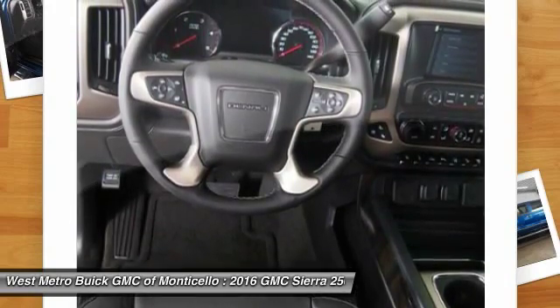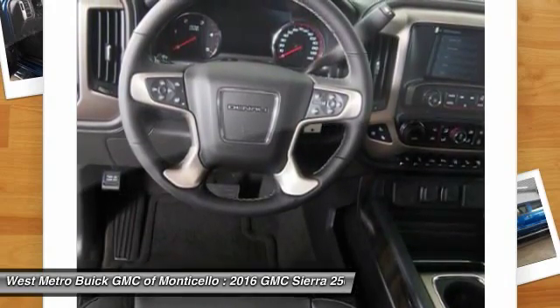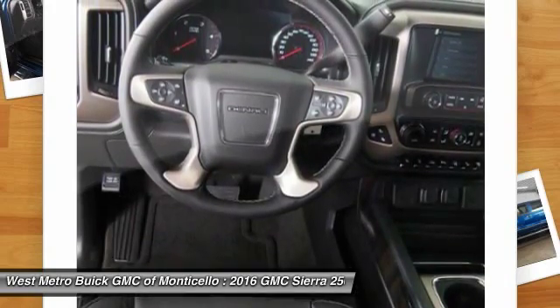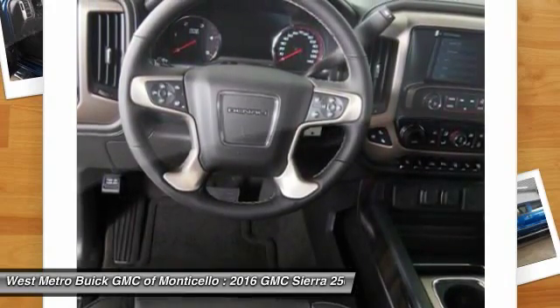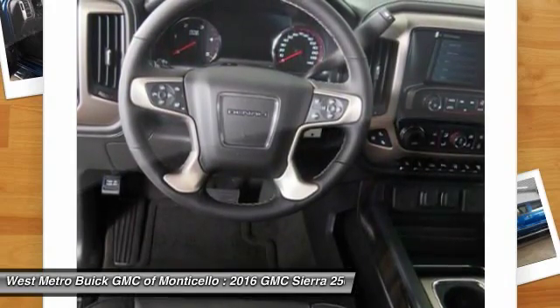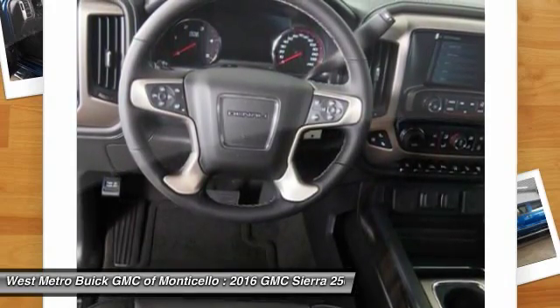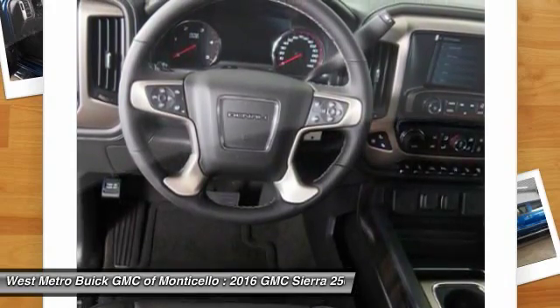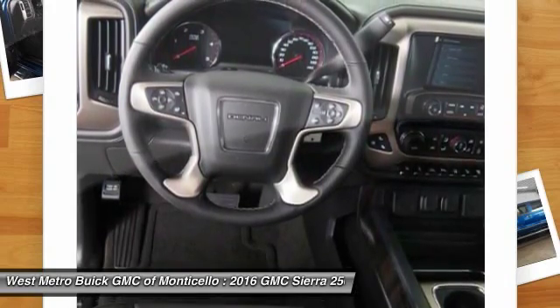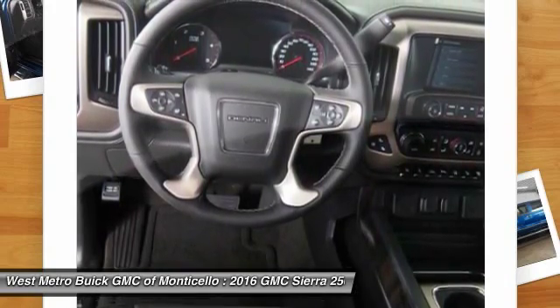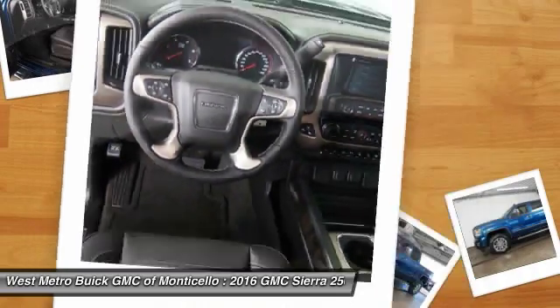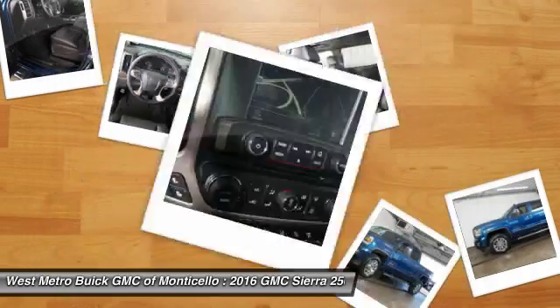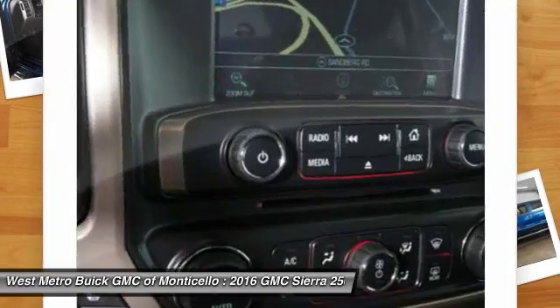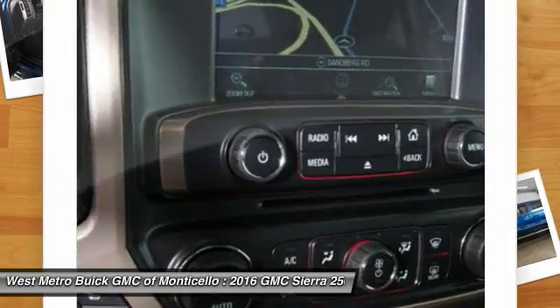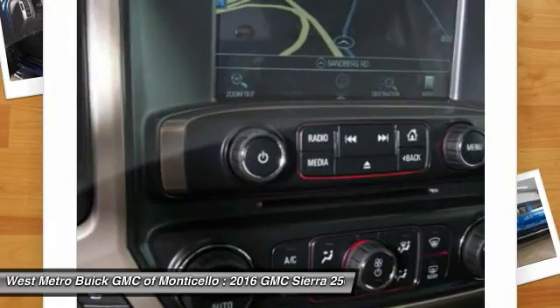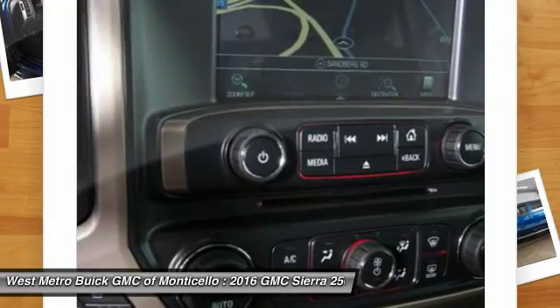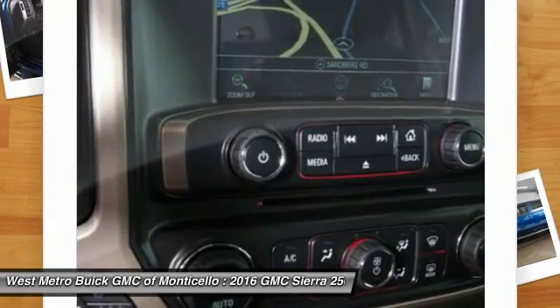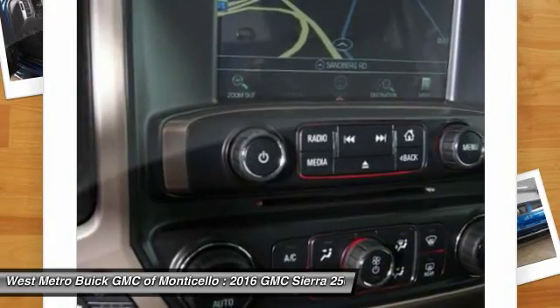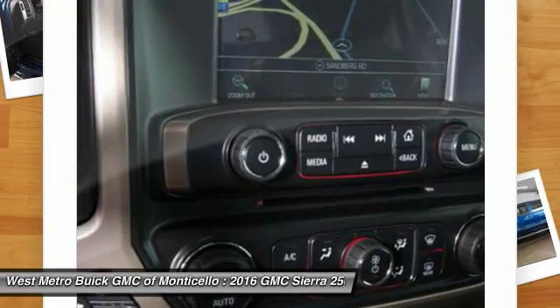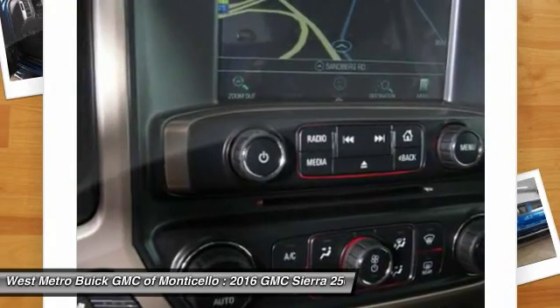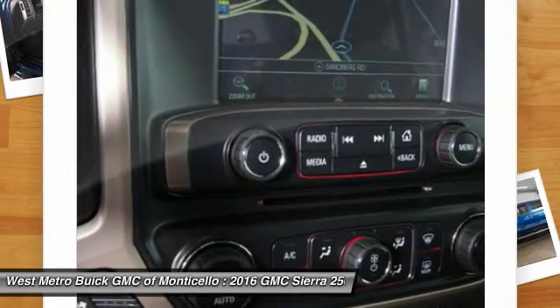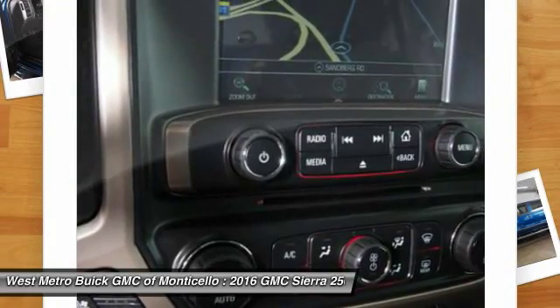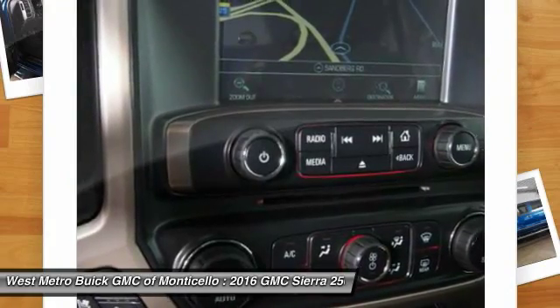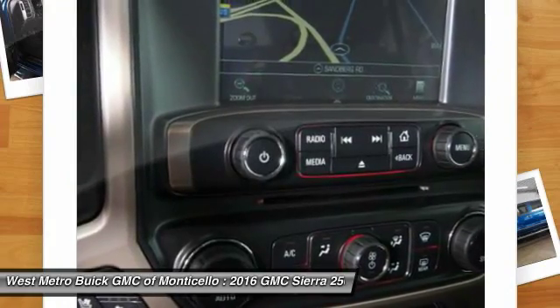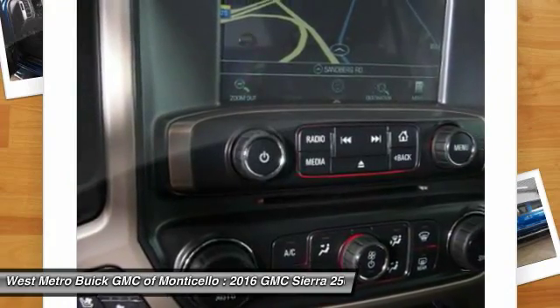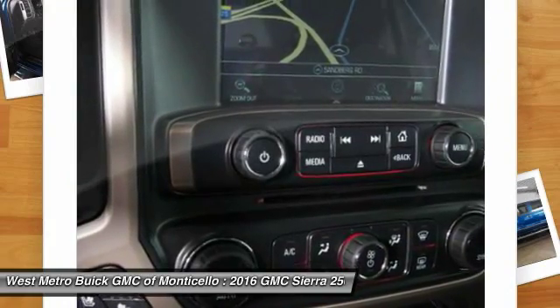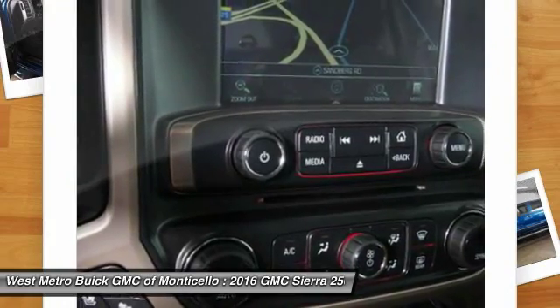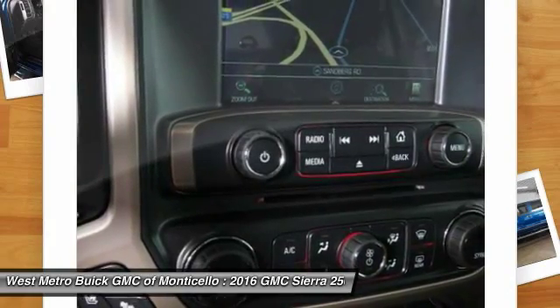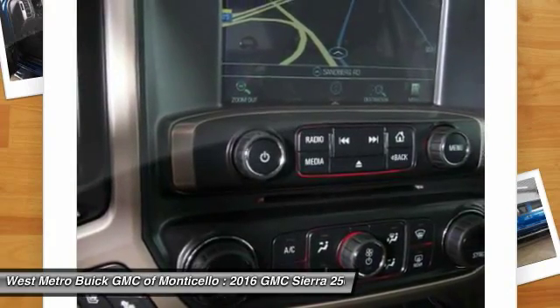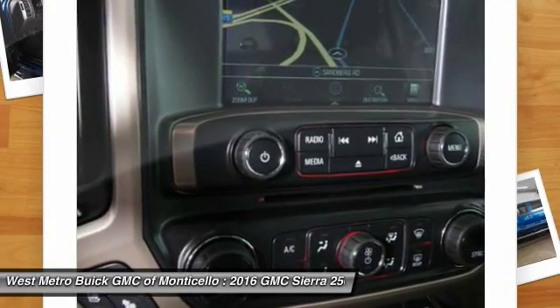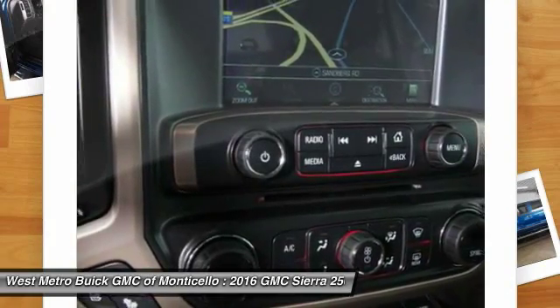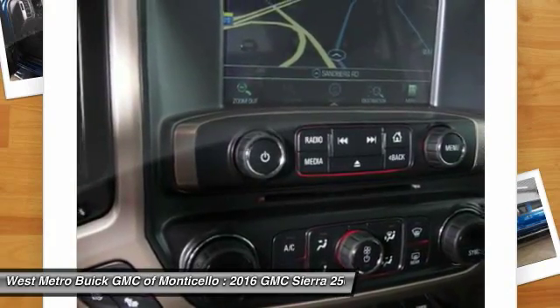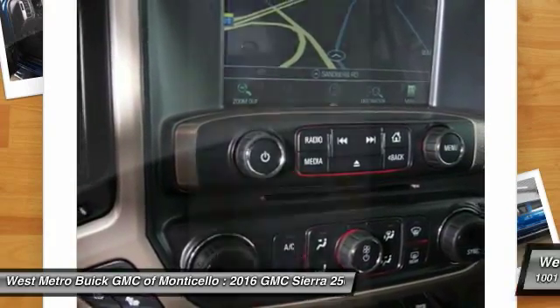Front air conditioning, home link garage door opener, power steering. Your new ride is just a phone call away.